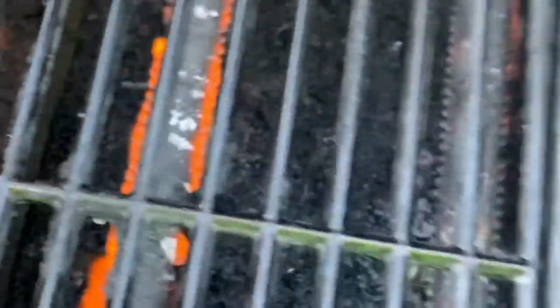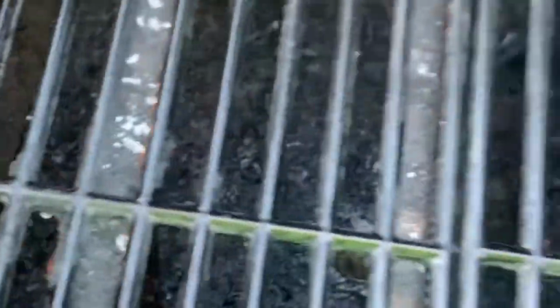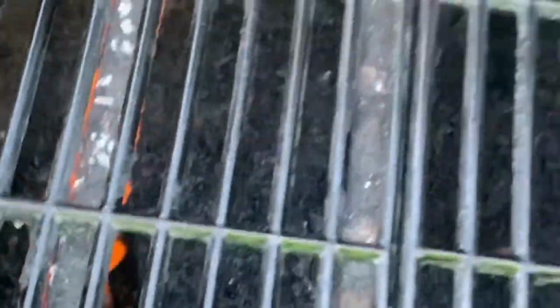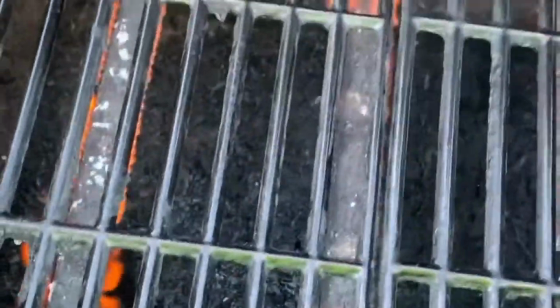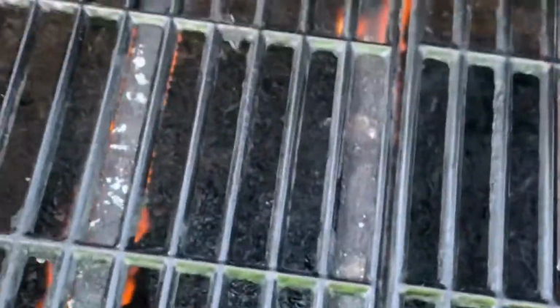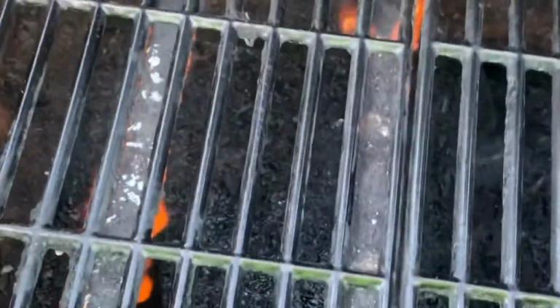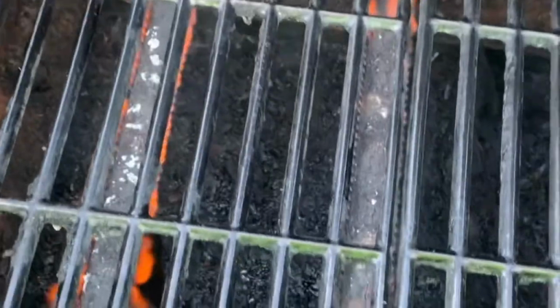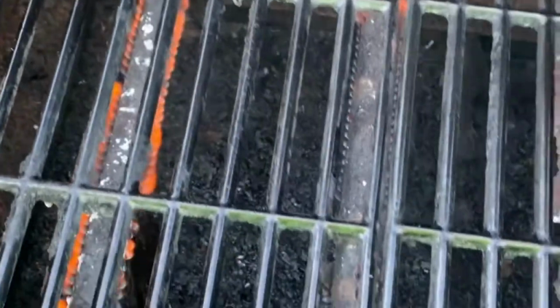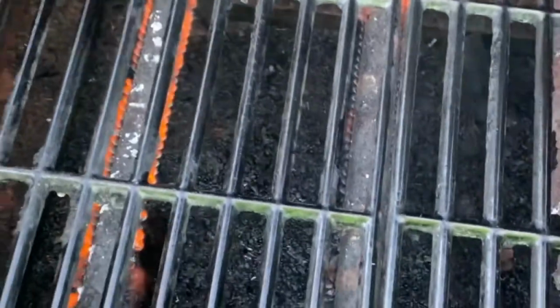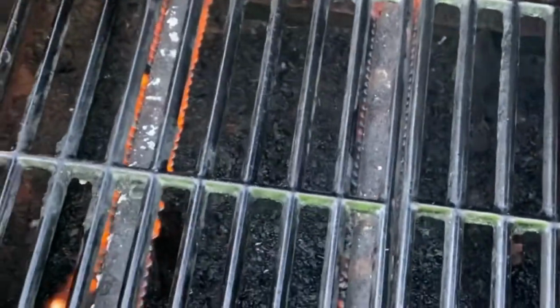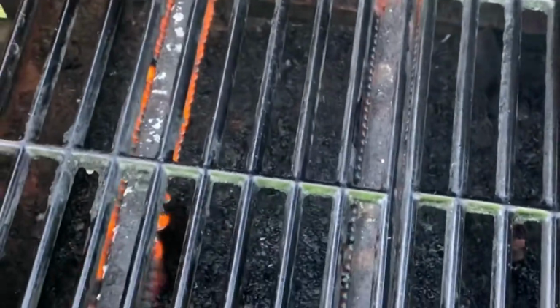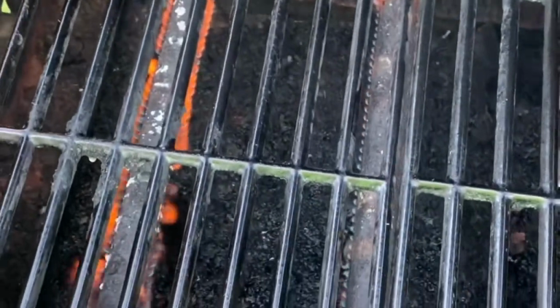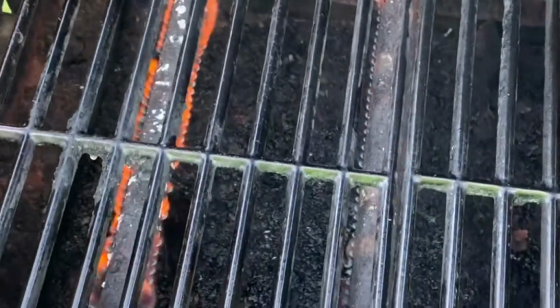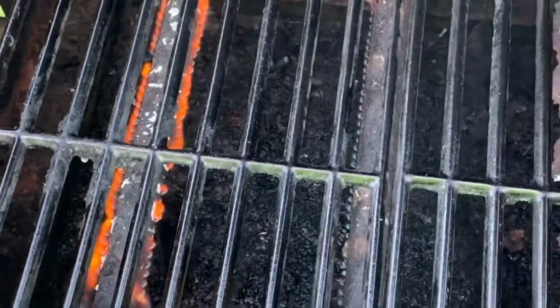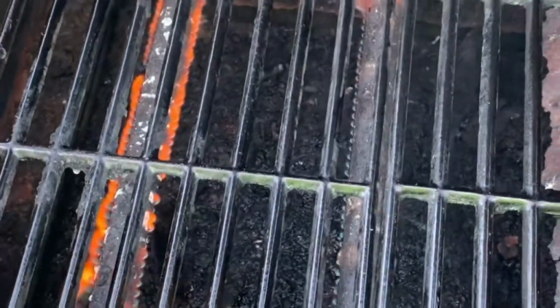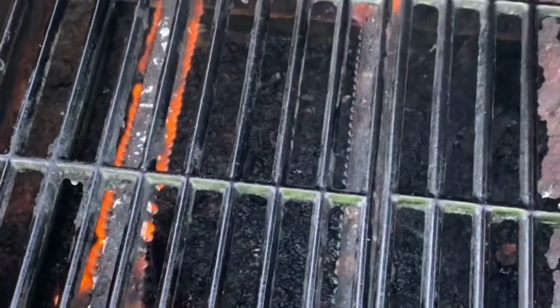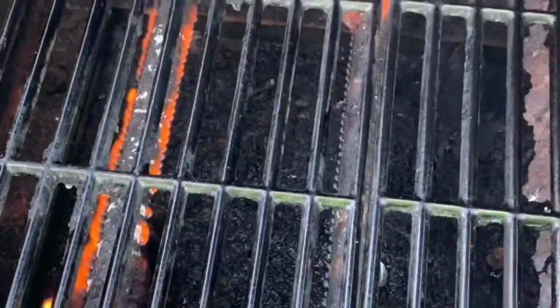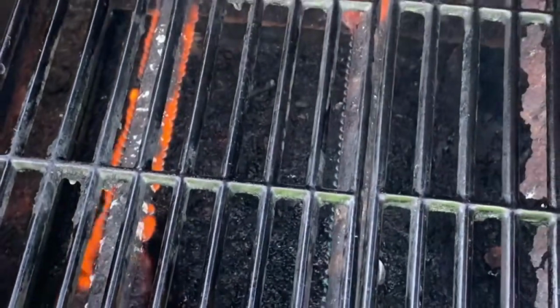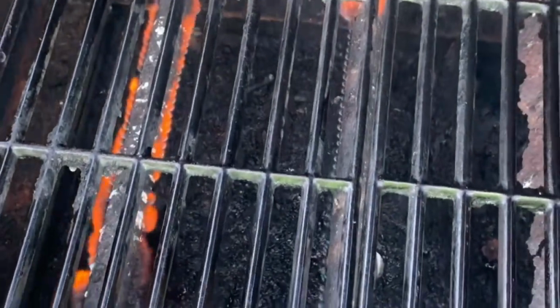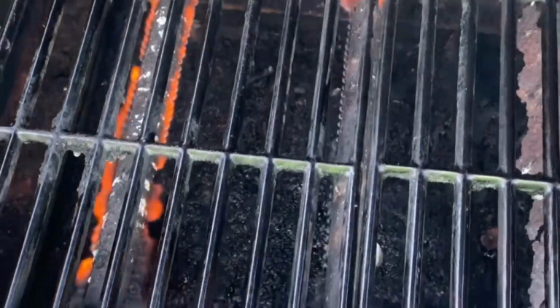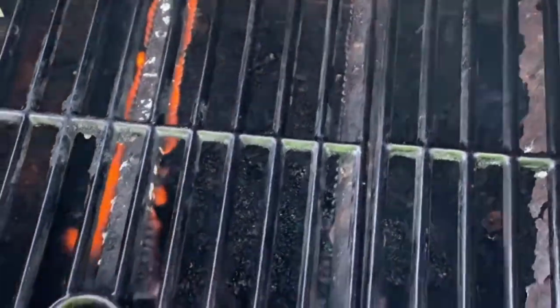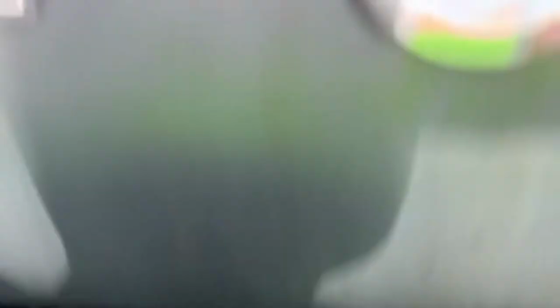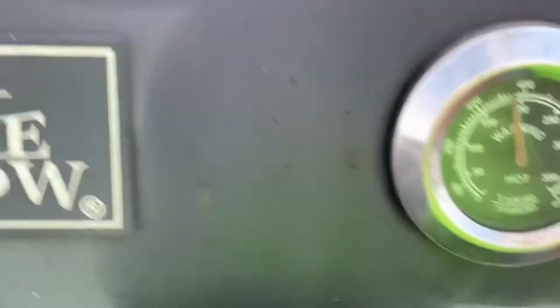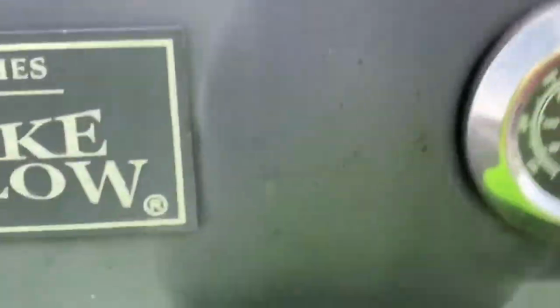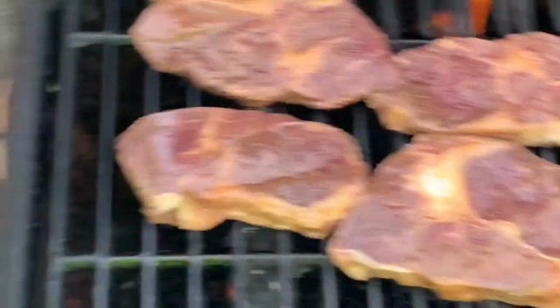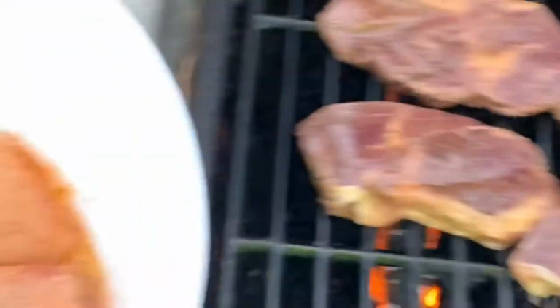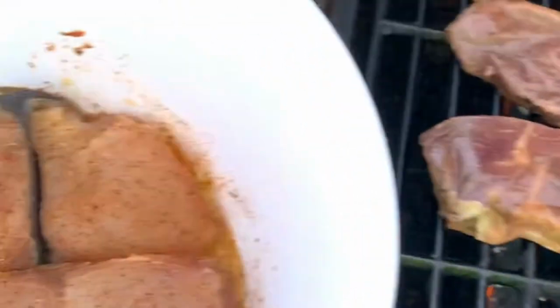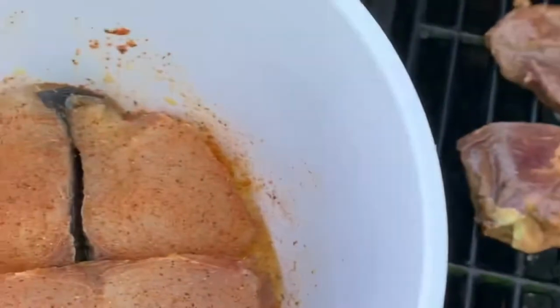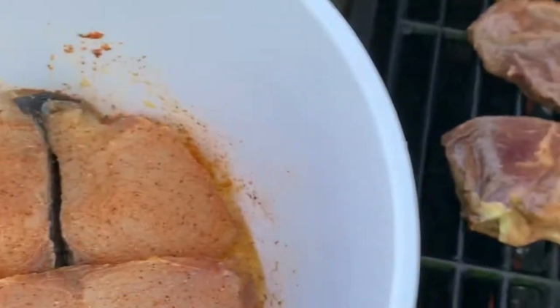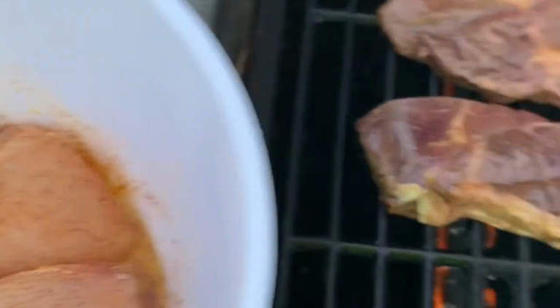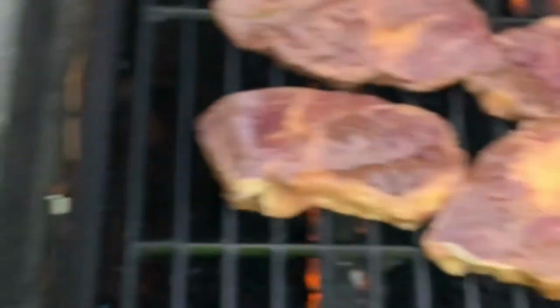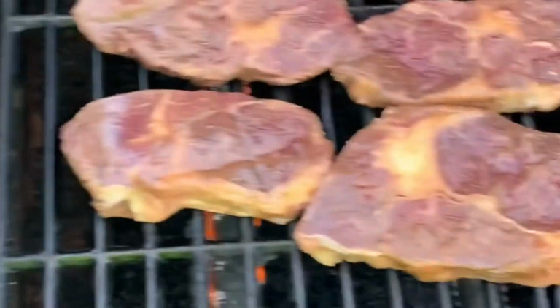I've let this thing come up to heat, so now she's seasoned up and ready to go. We're going to get these on.